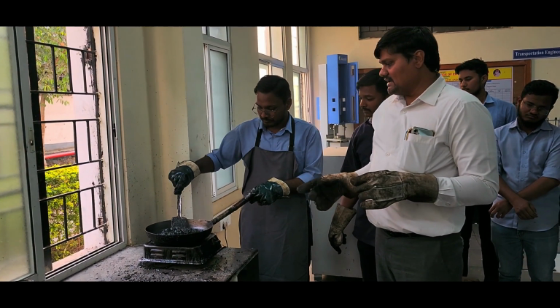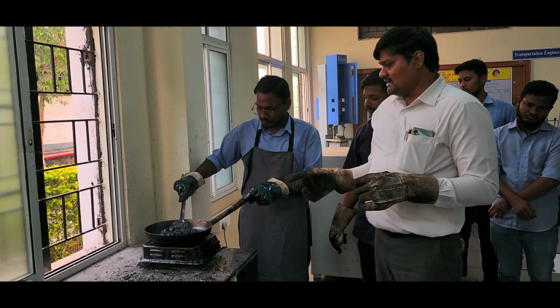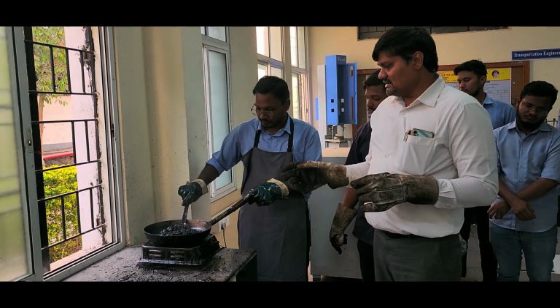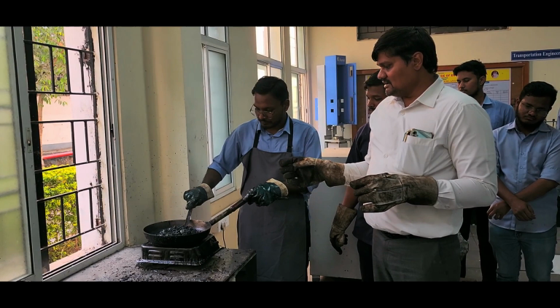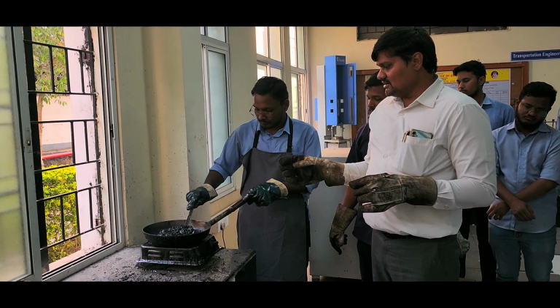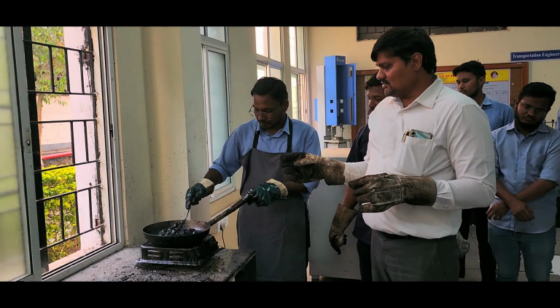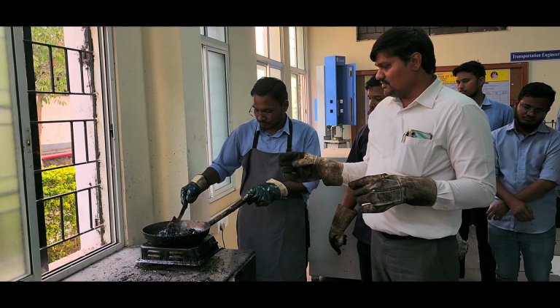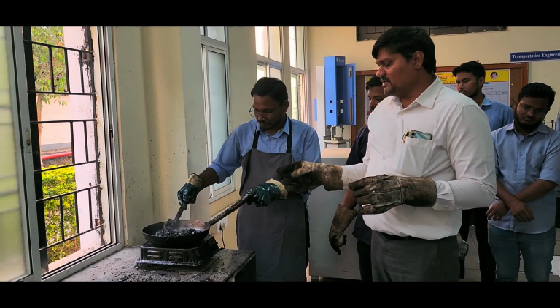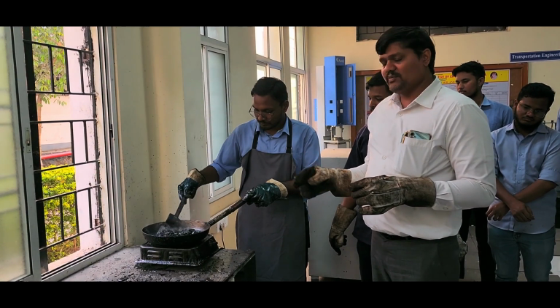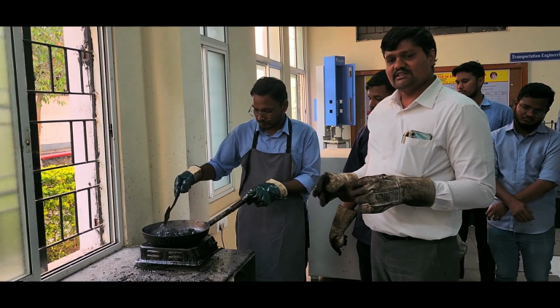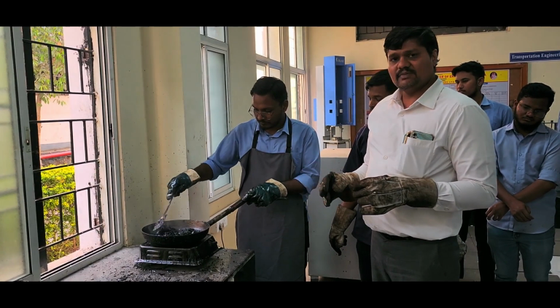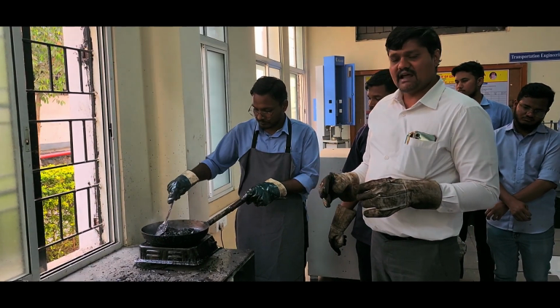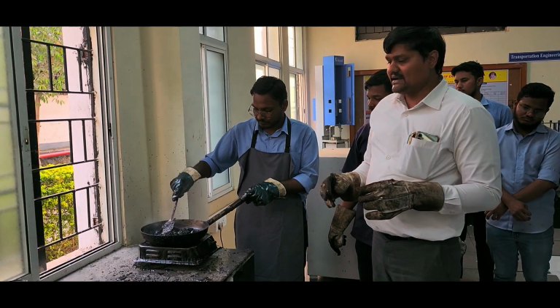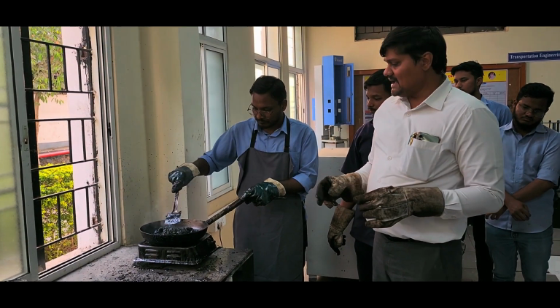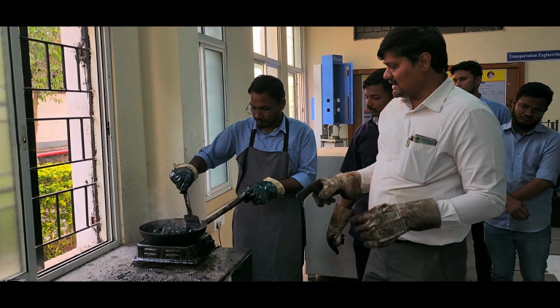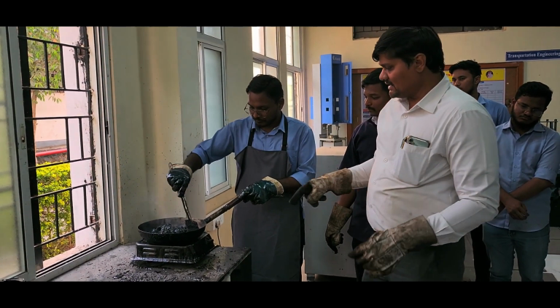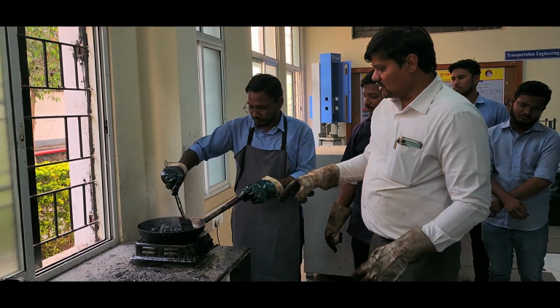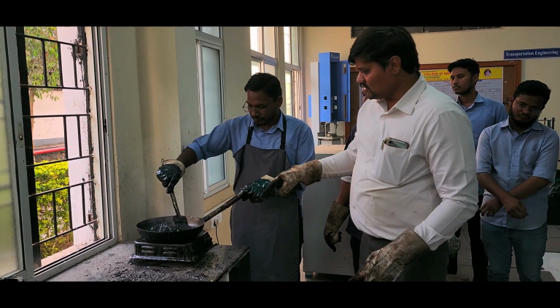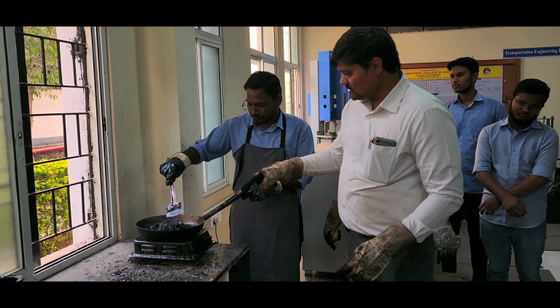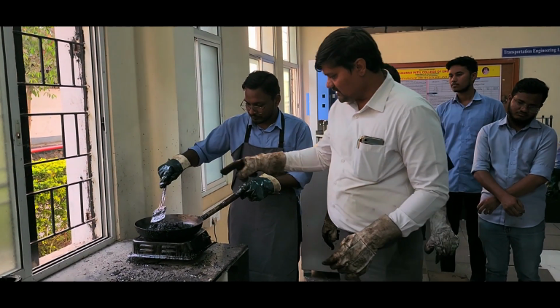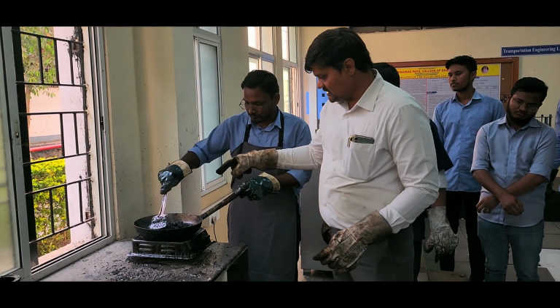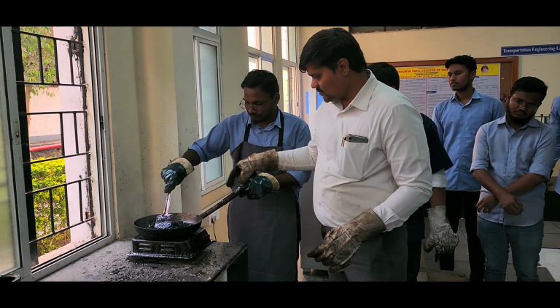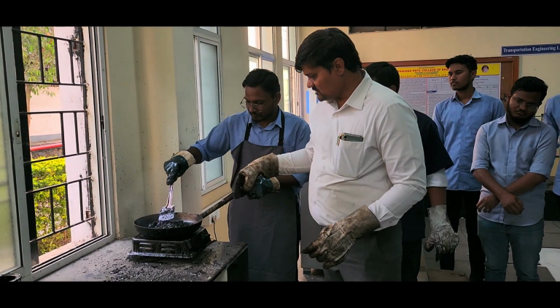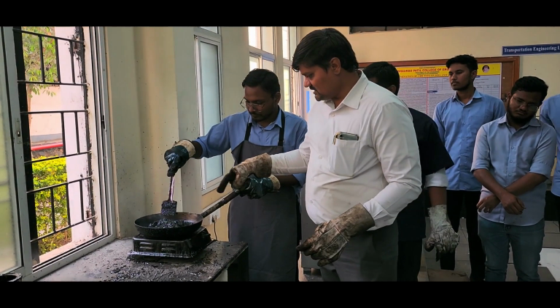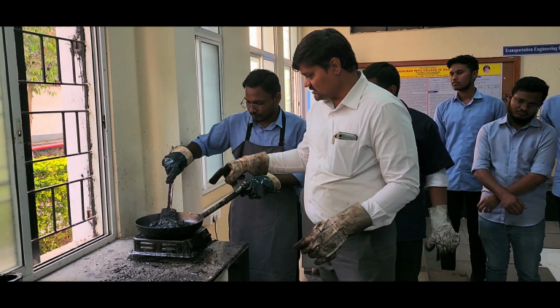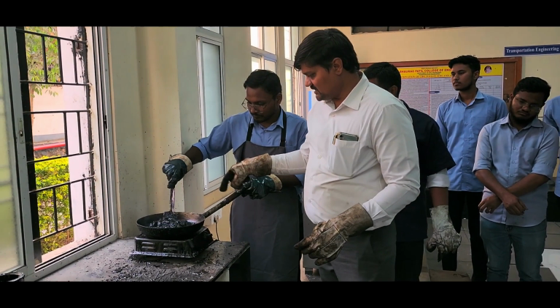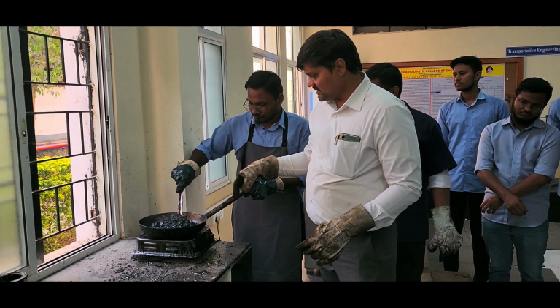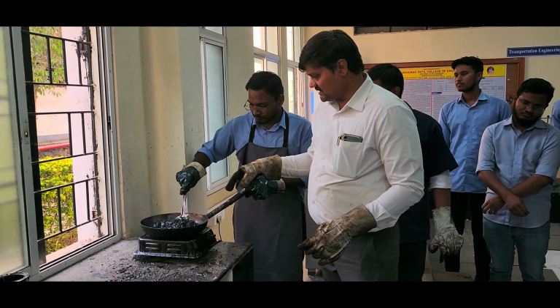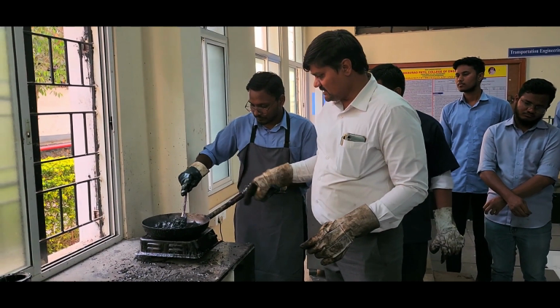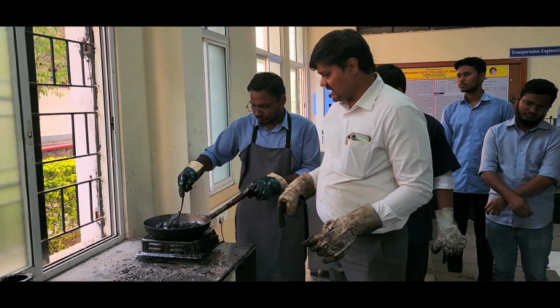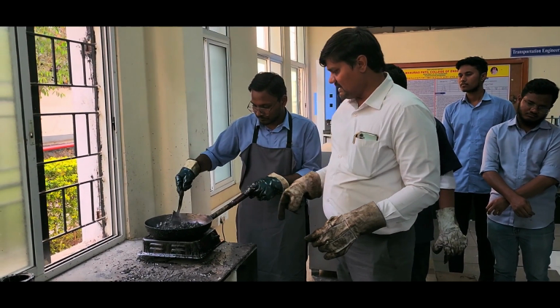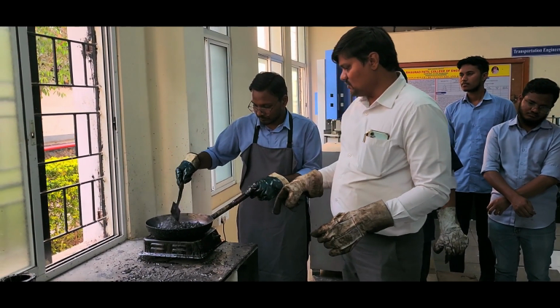The bitumen has been added and right now the mixing procedure is underway.